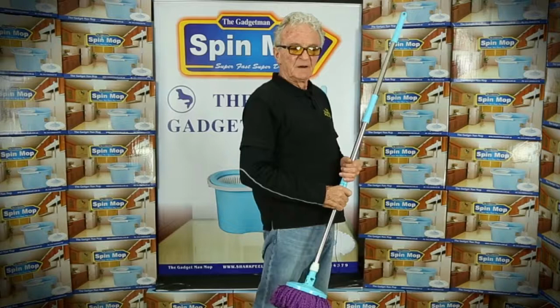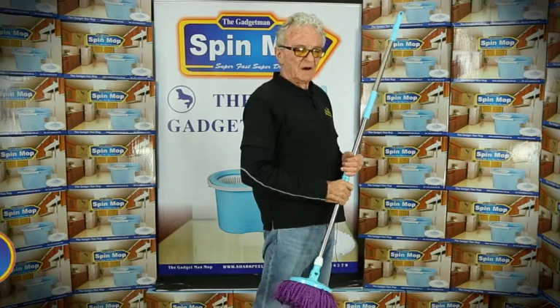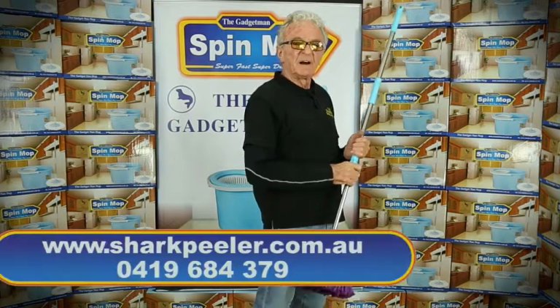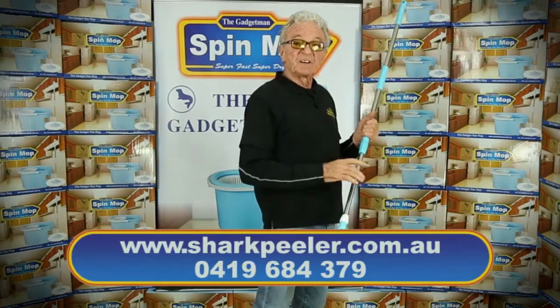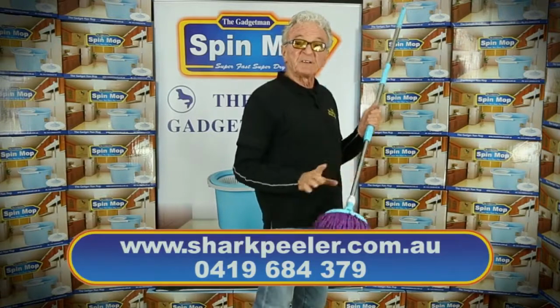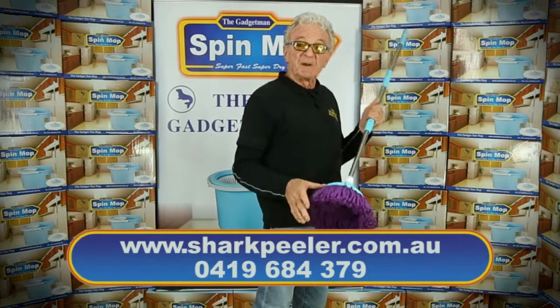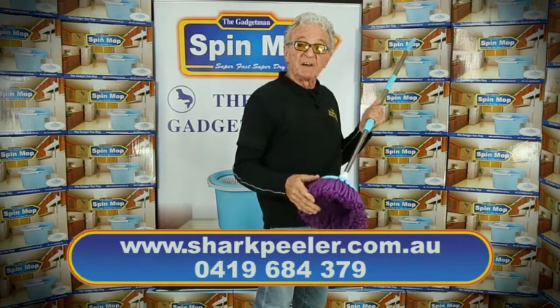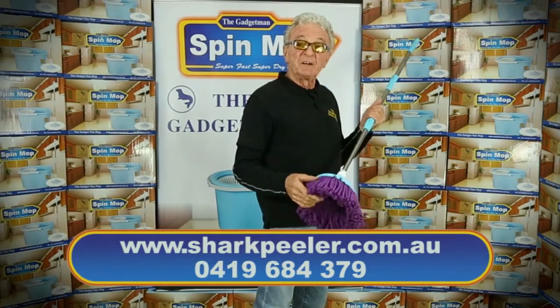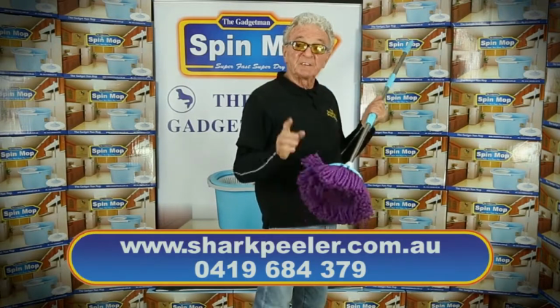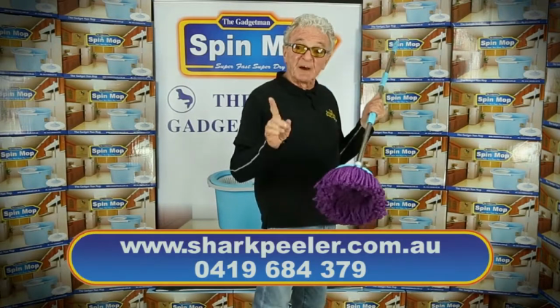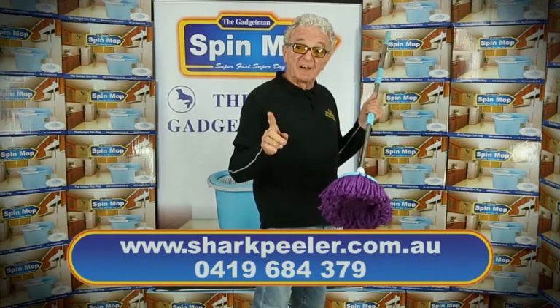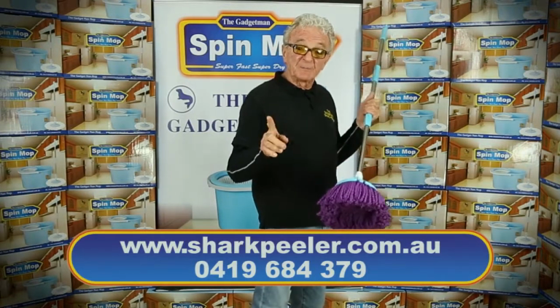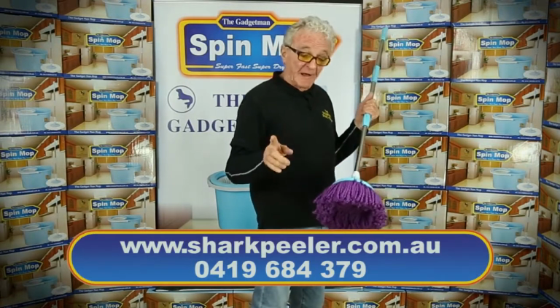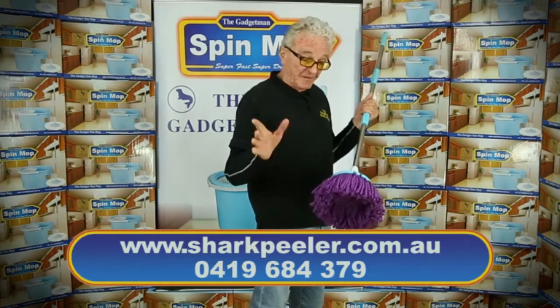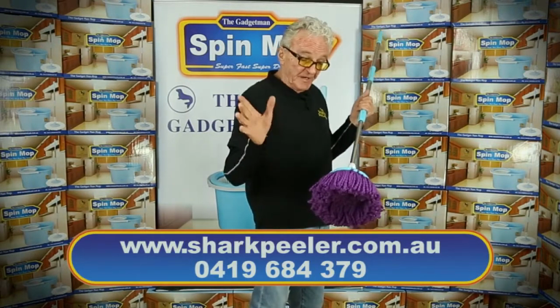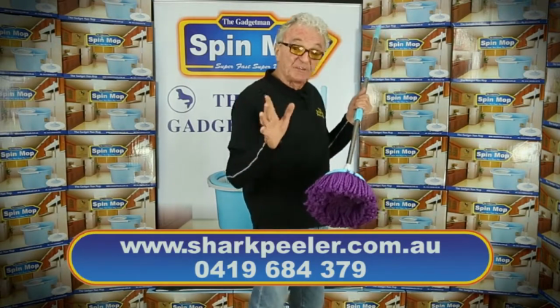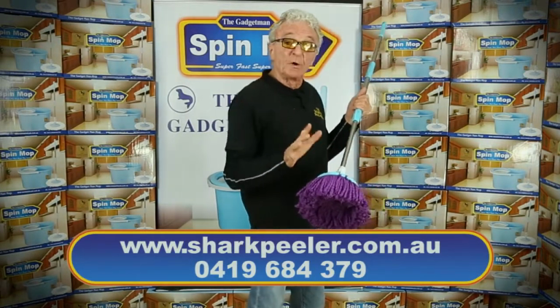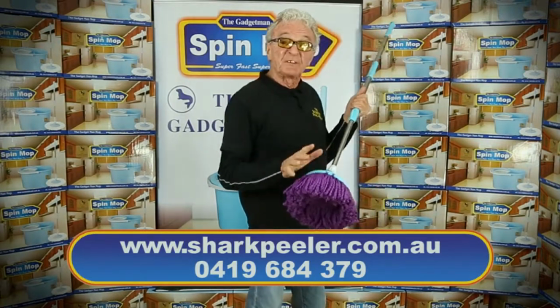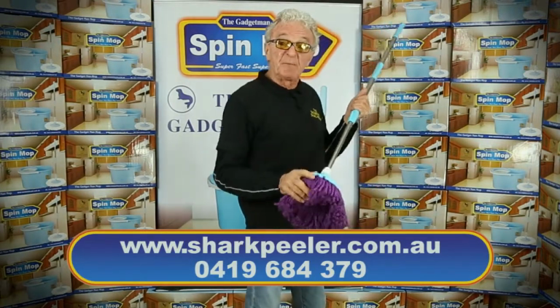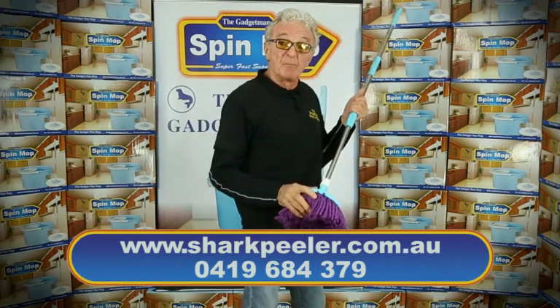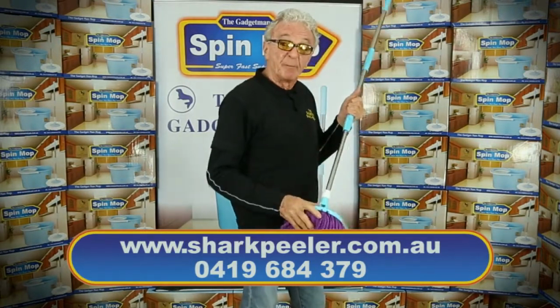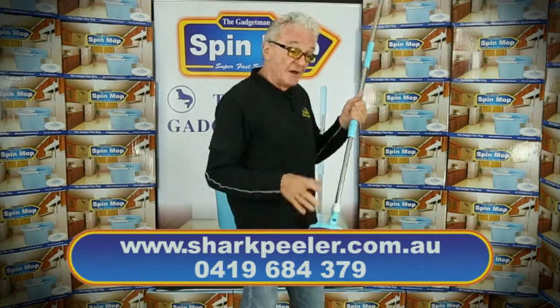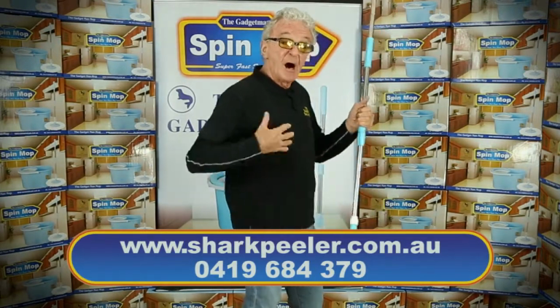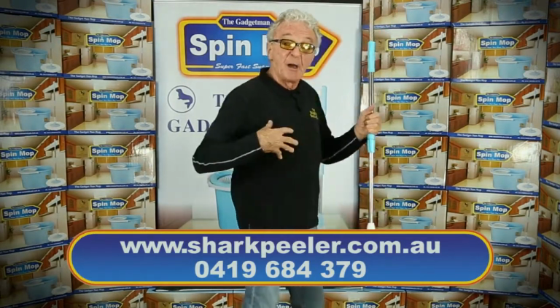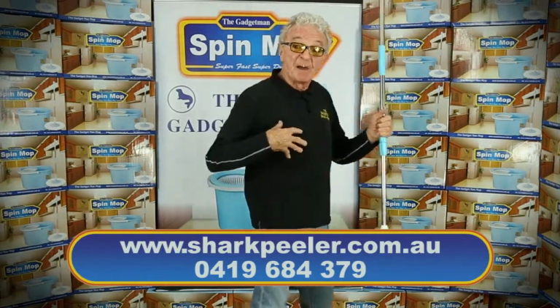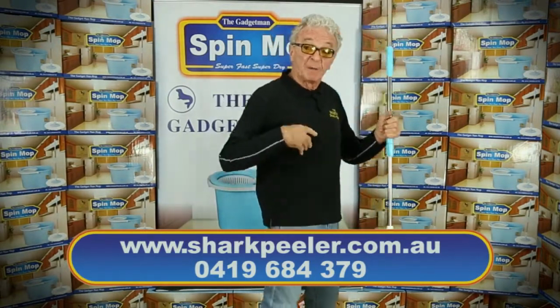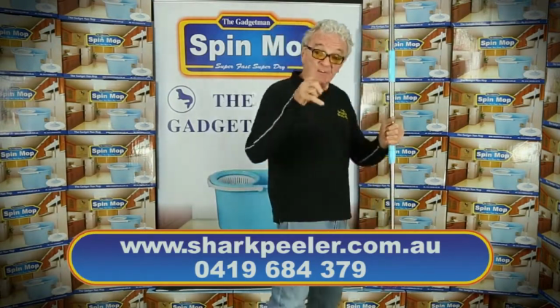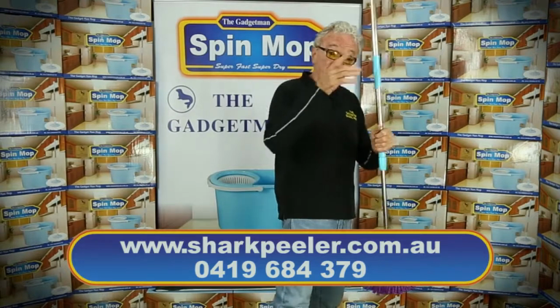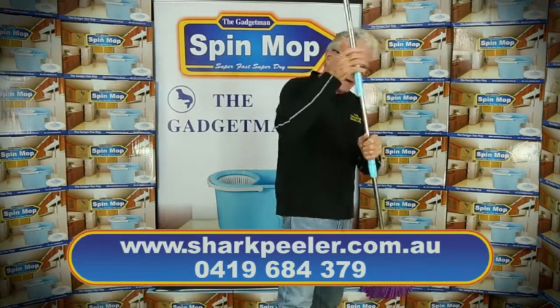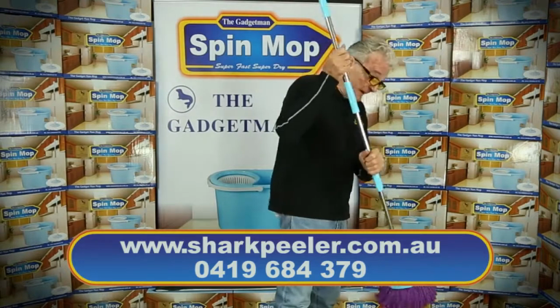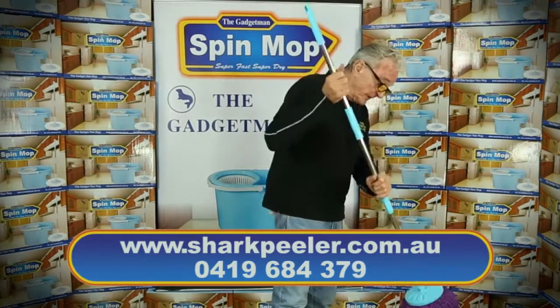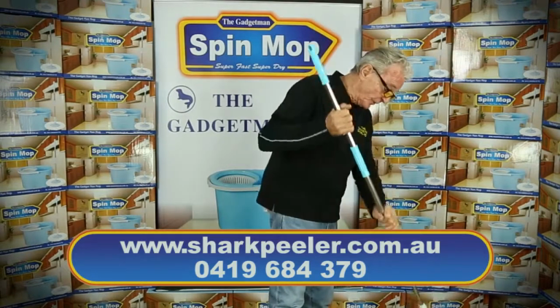Hi, it's the Gadget Man here, and this is my latest product. It's called a spin mop. I make them, so you know they're going to be good.